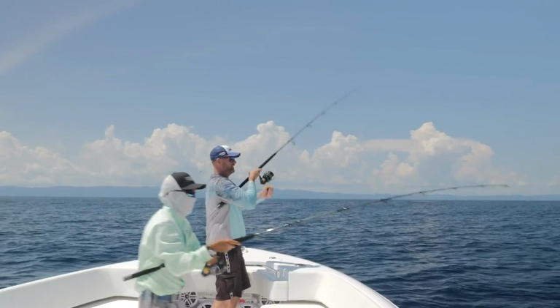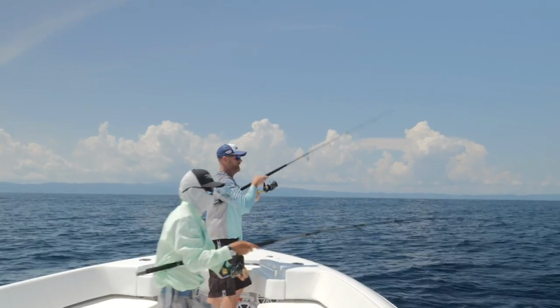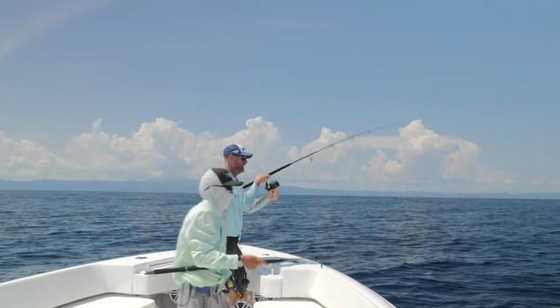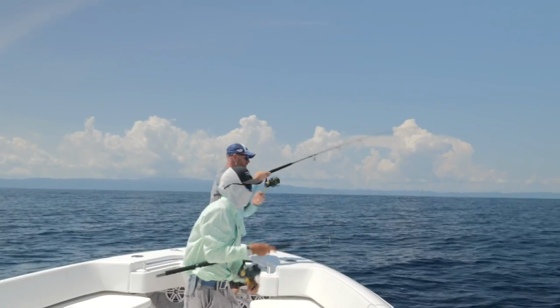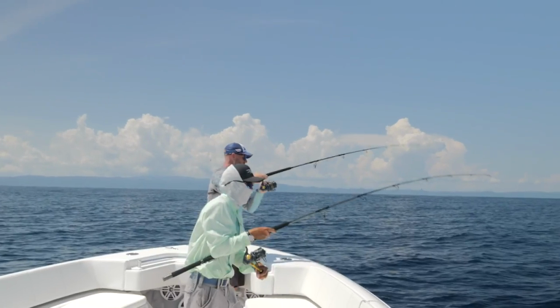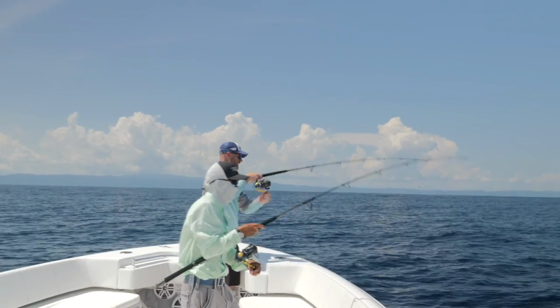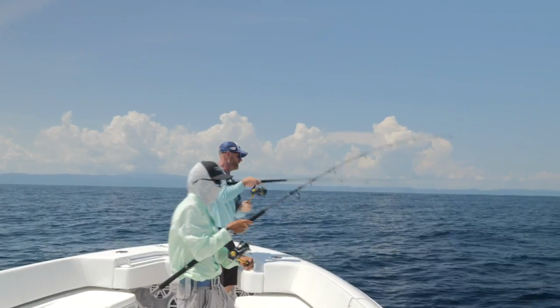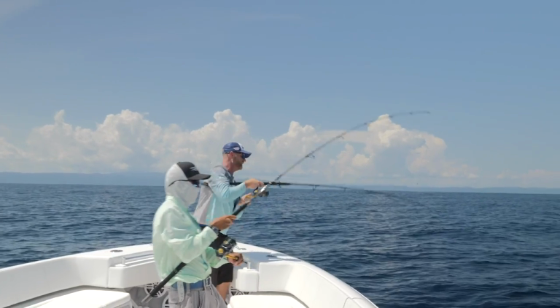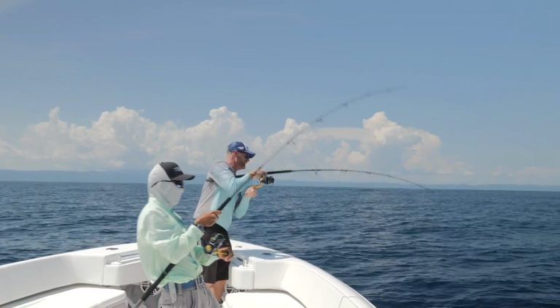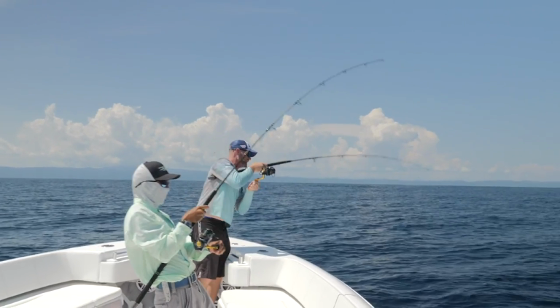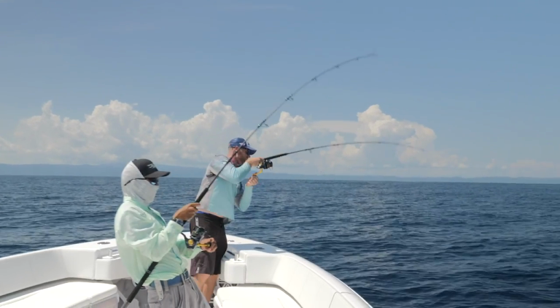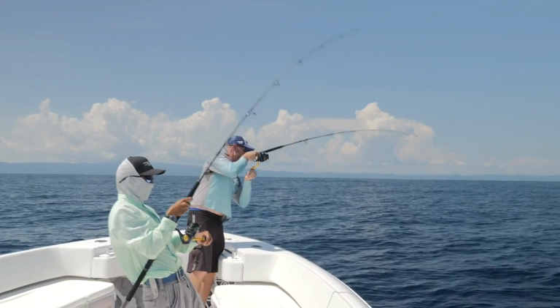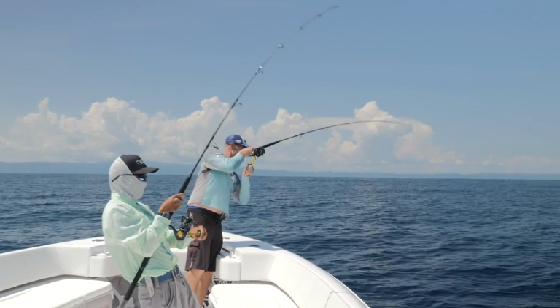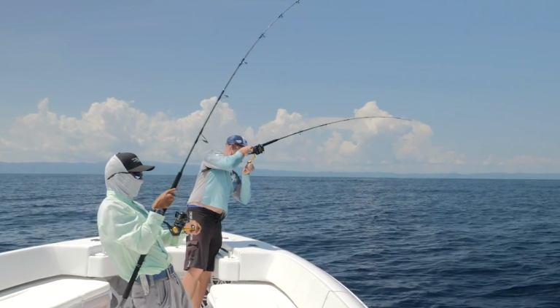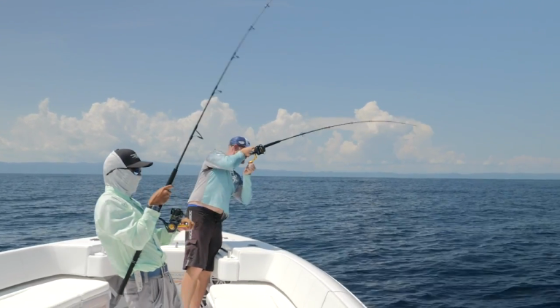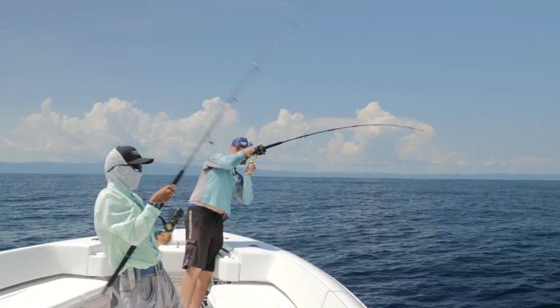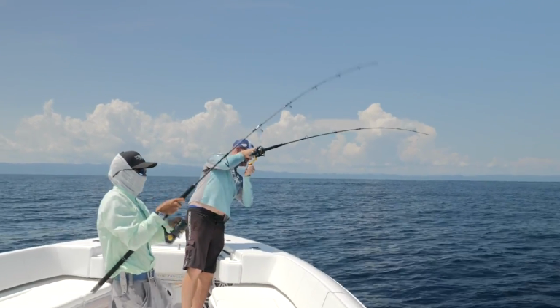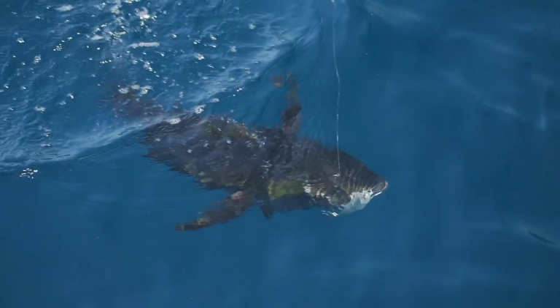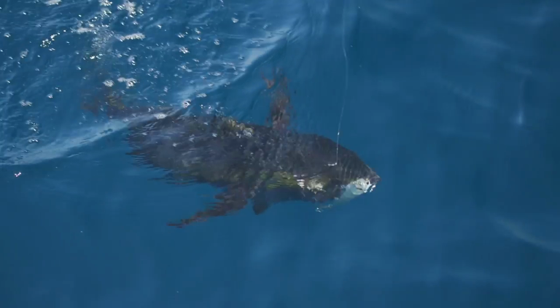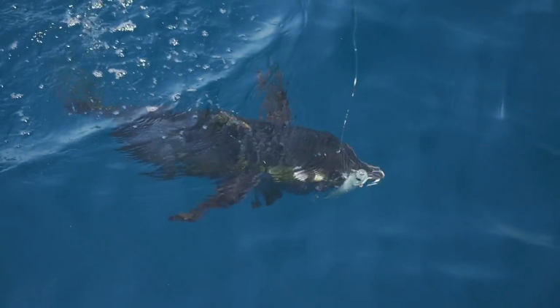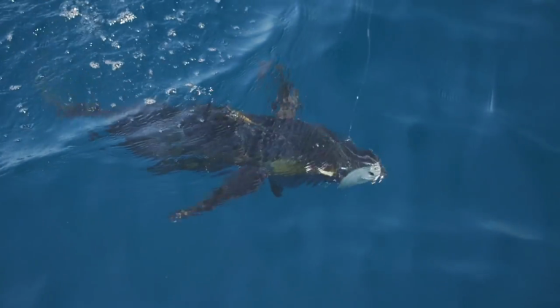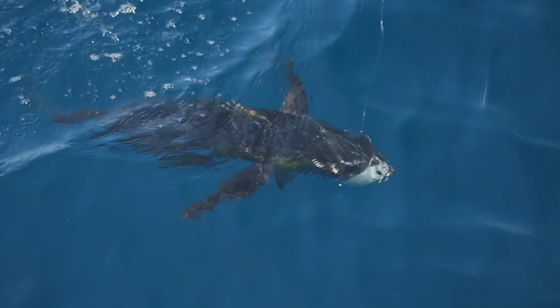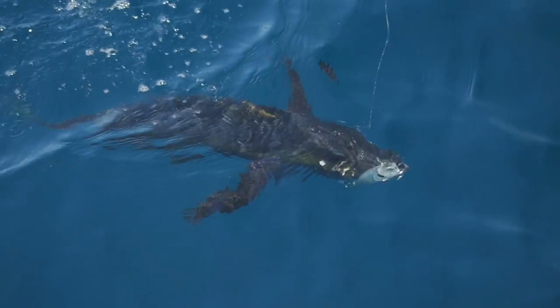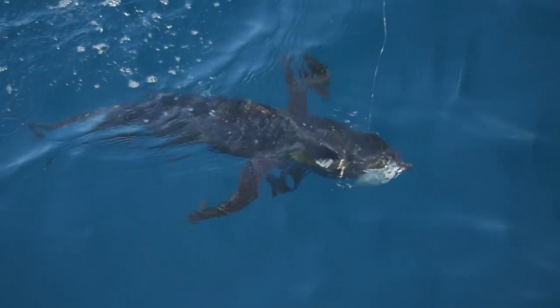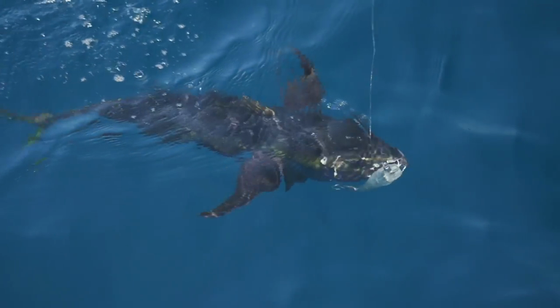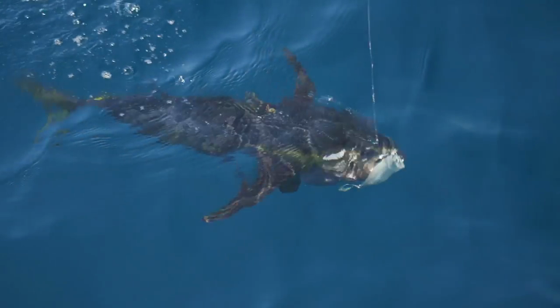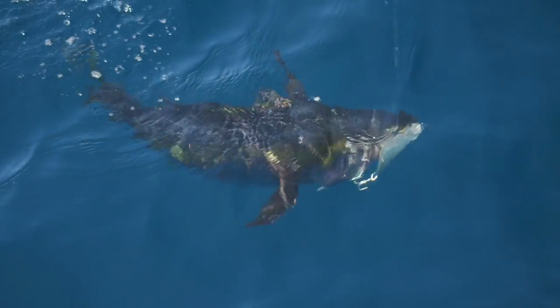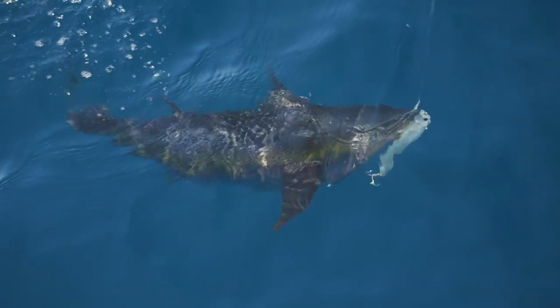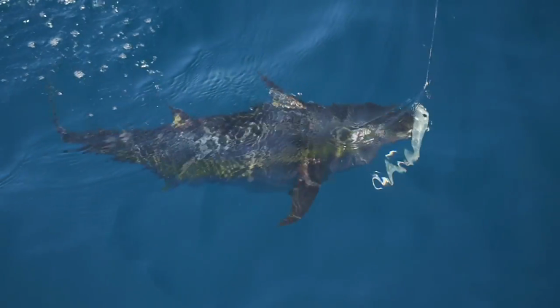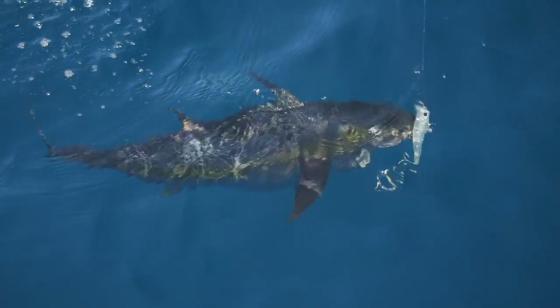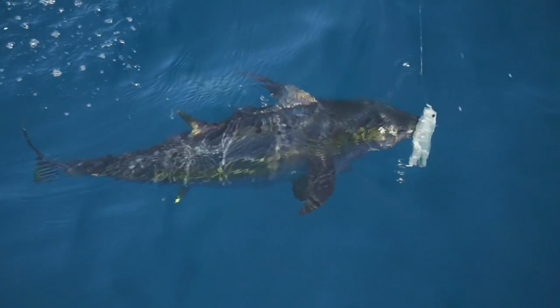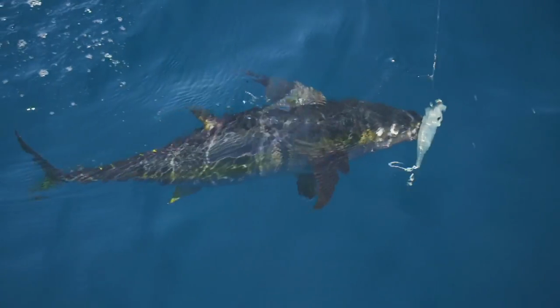All day long. Look at this fish. Nice job.